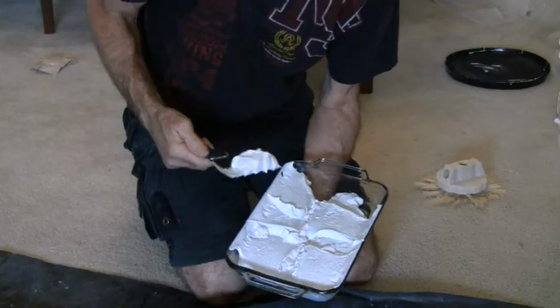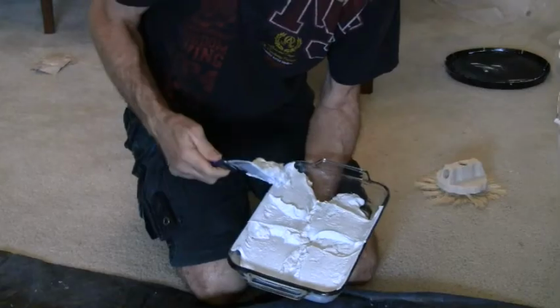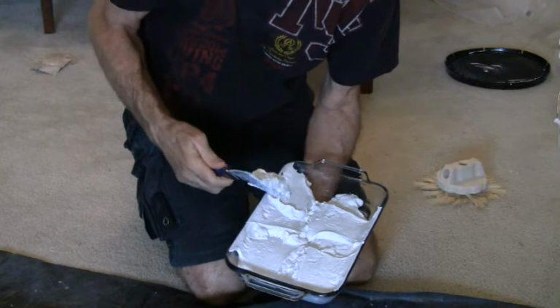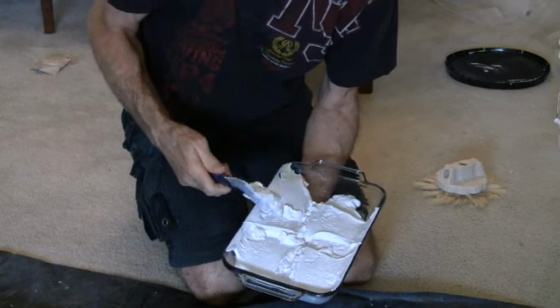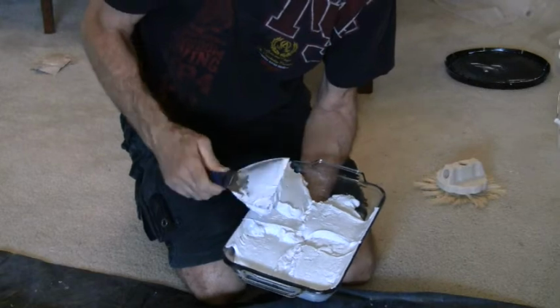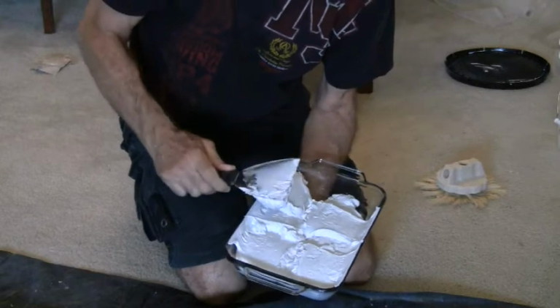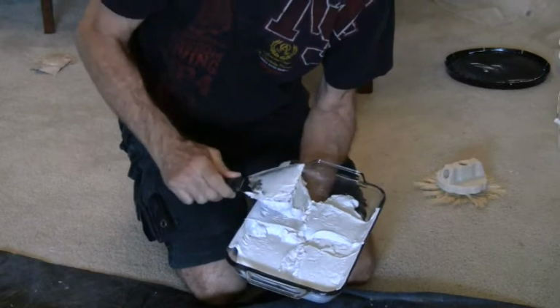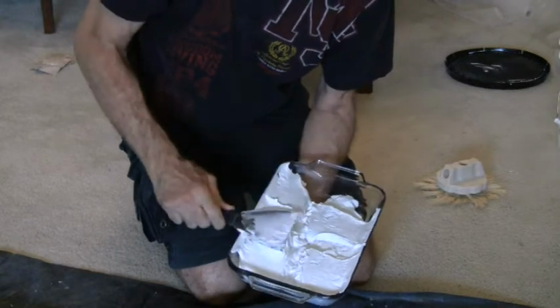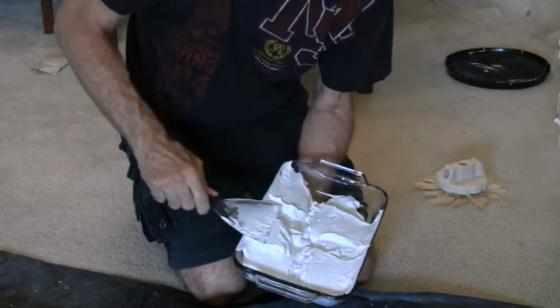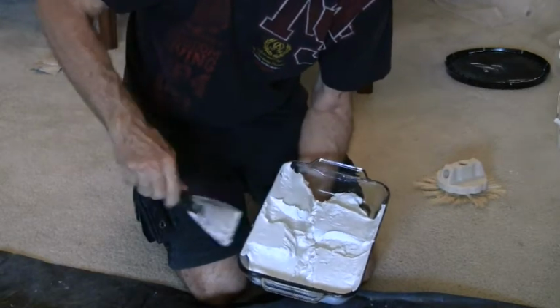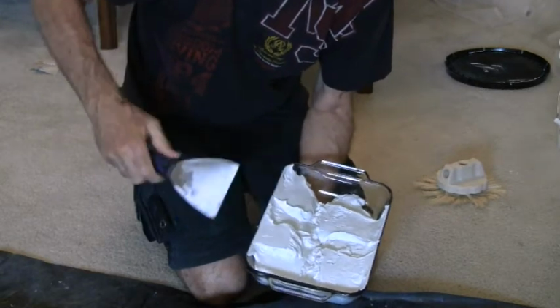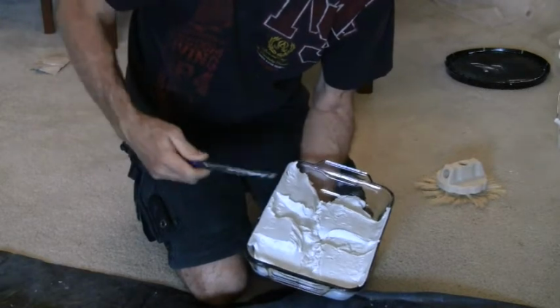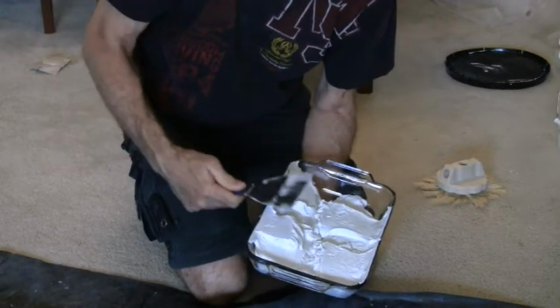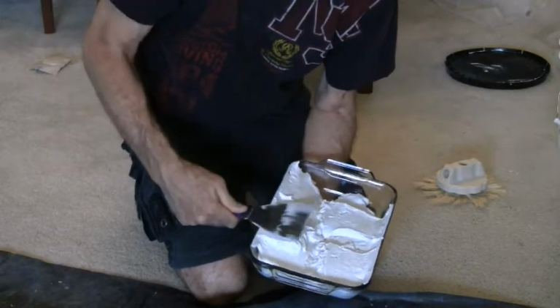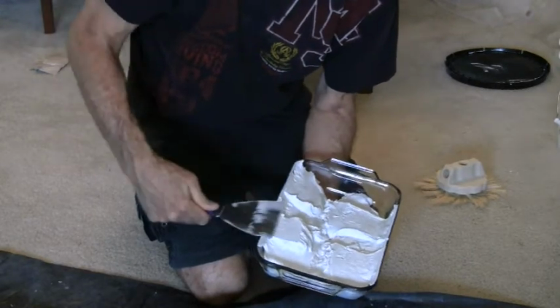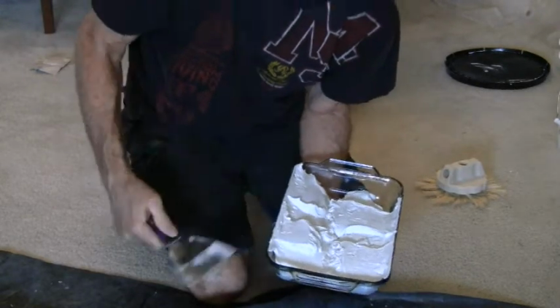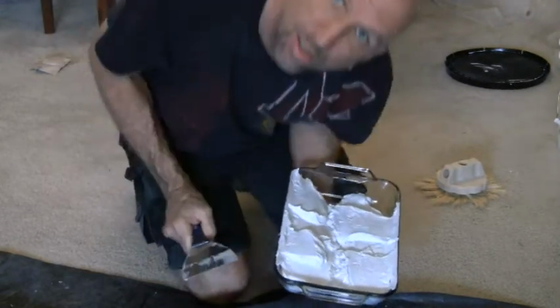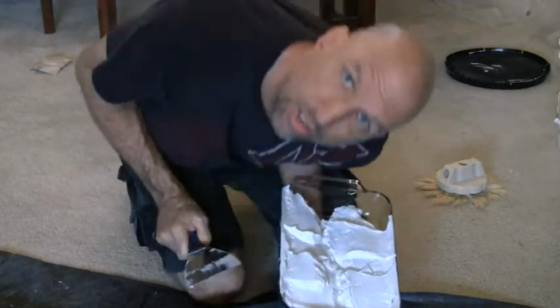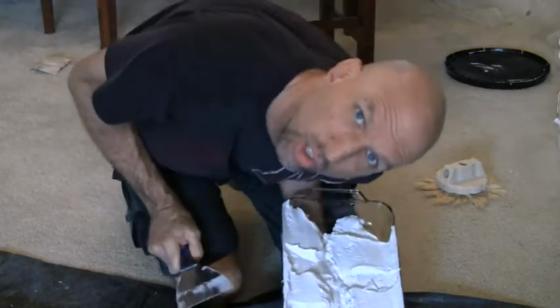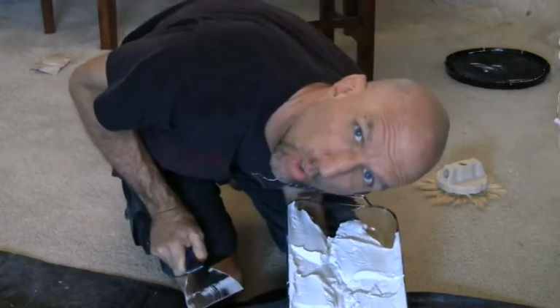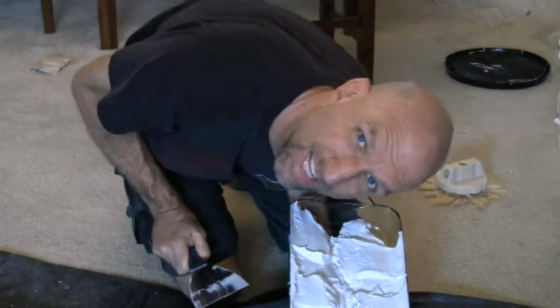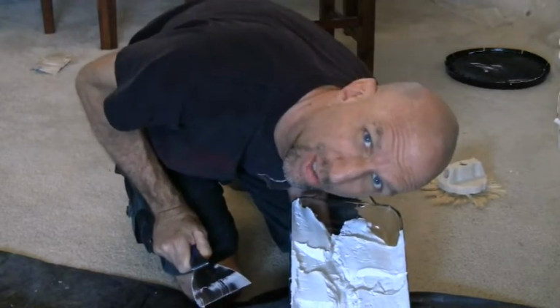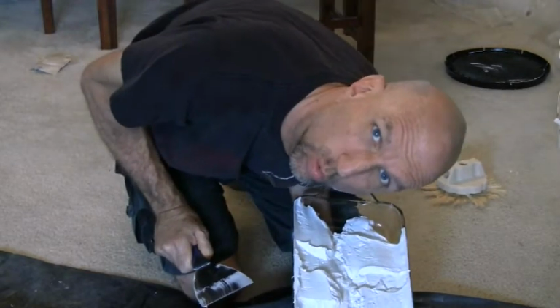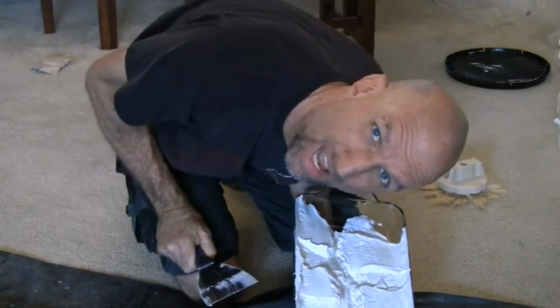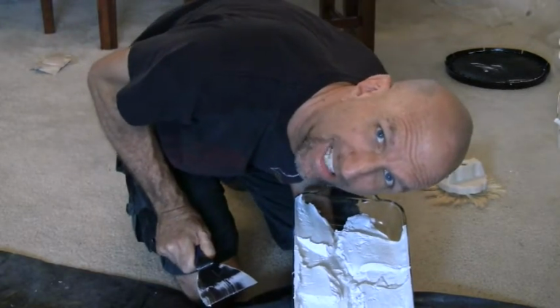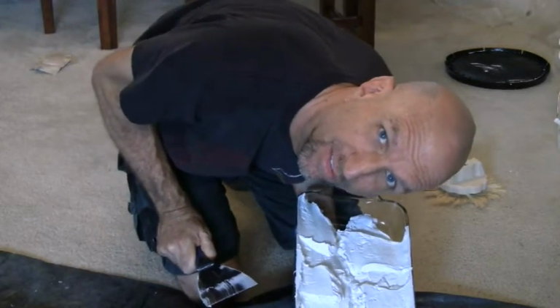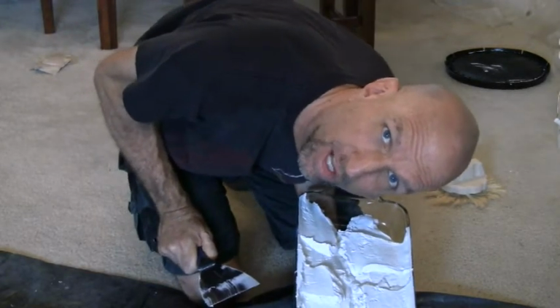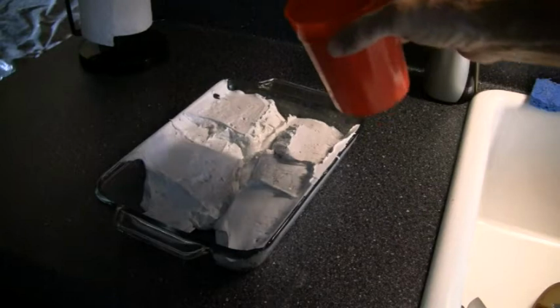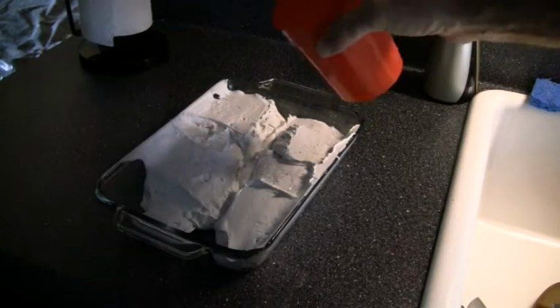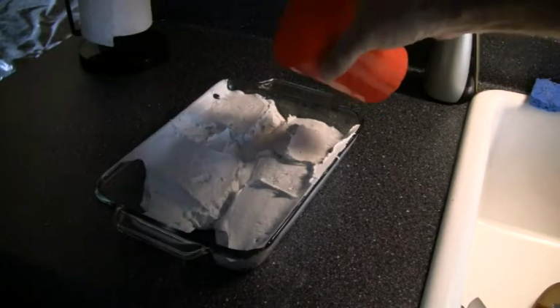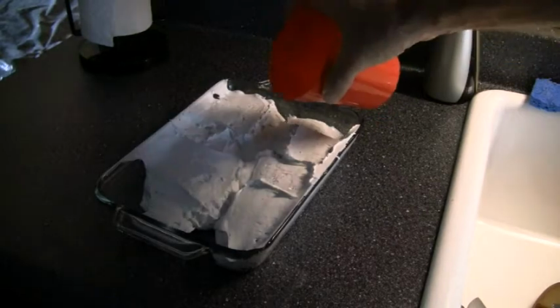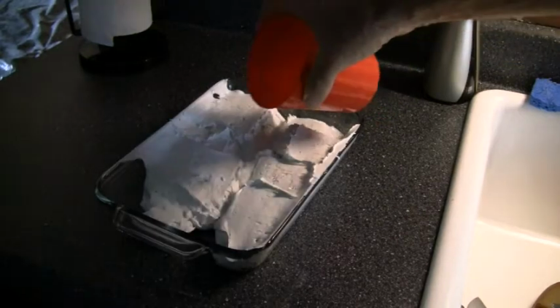First I'm going to put some drywall mud into a casserole dish. We're going to add some water.